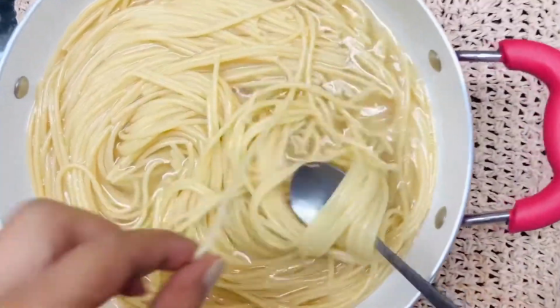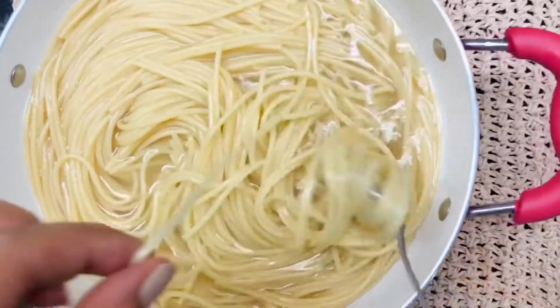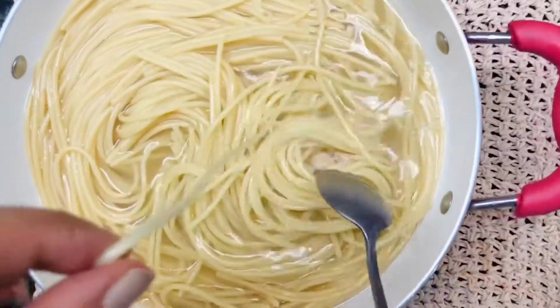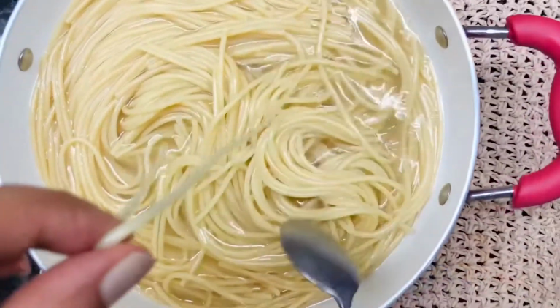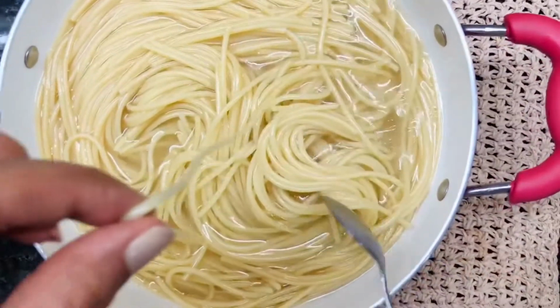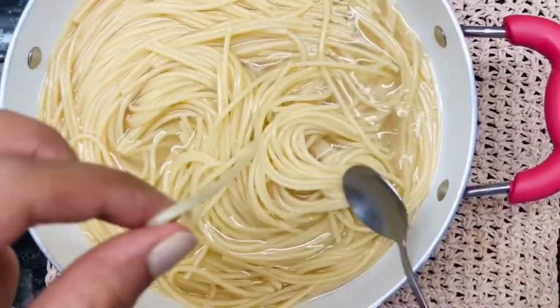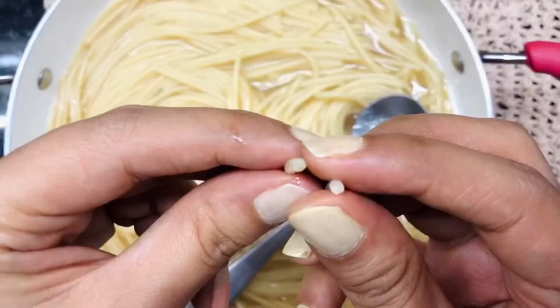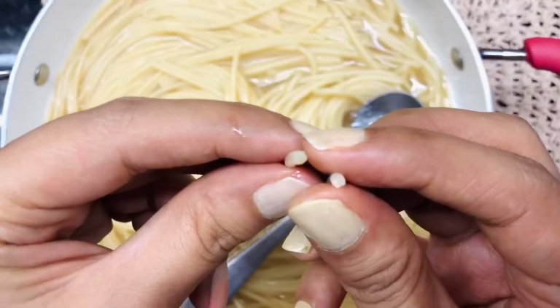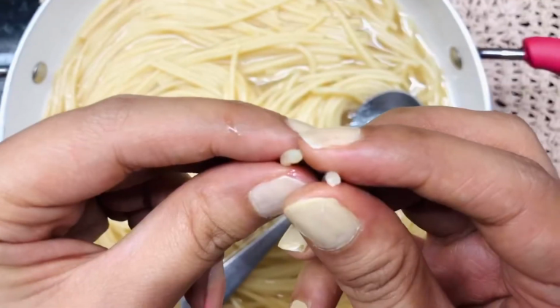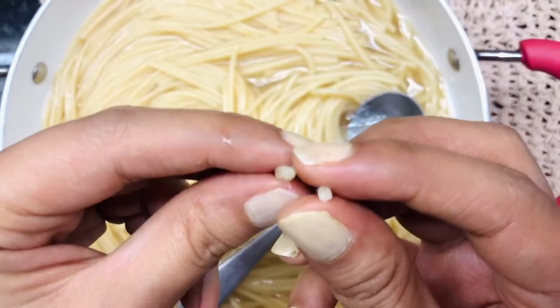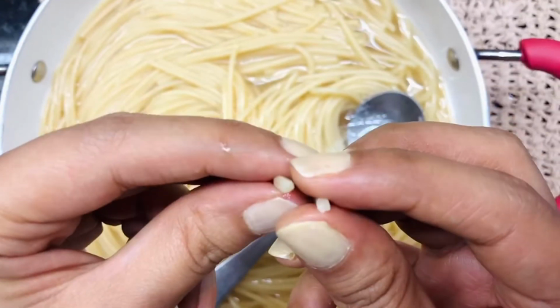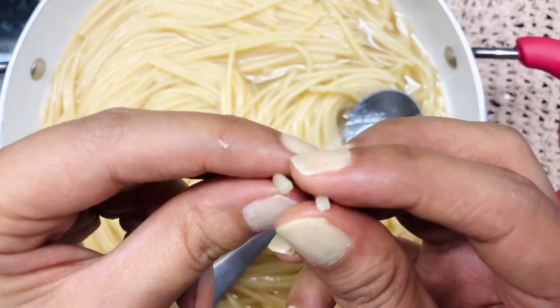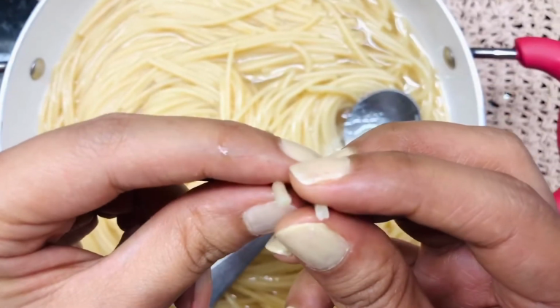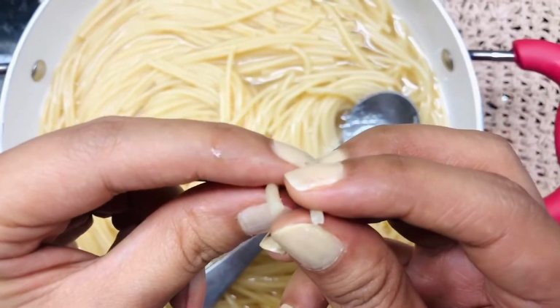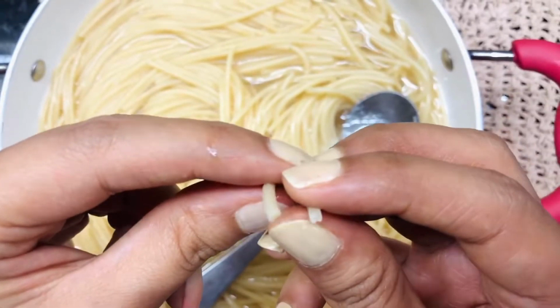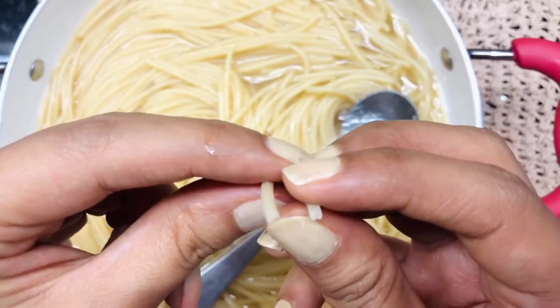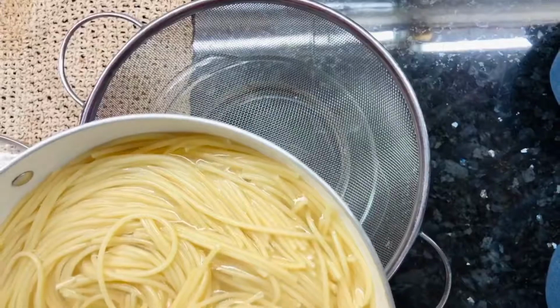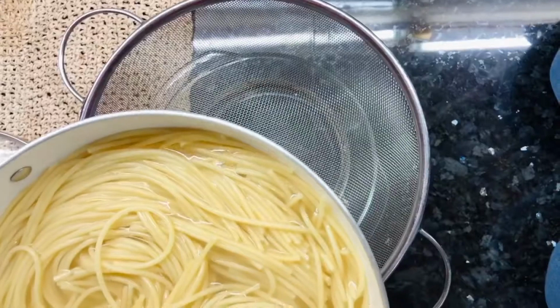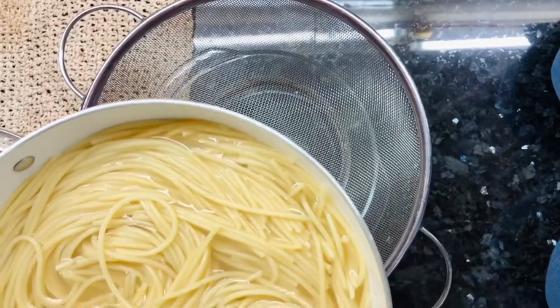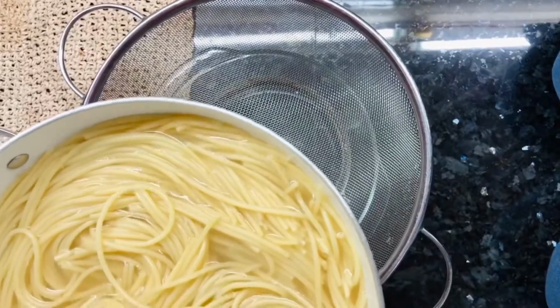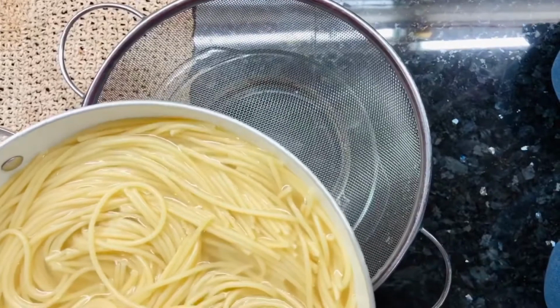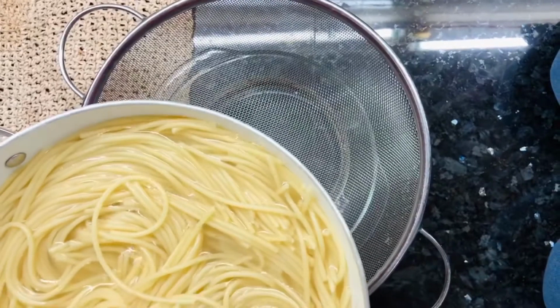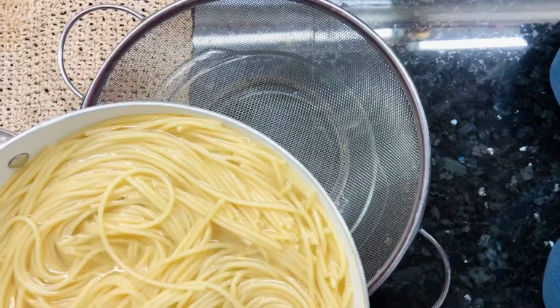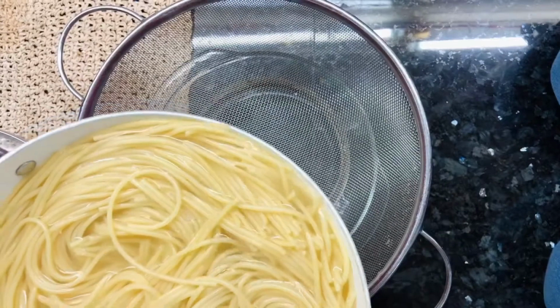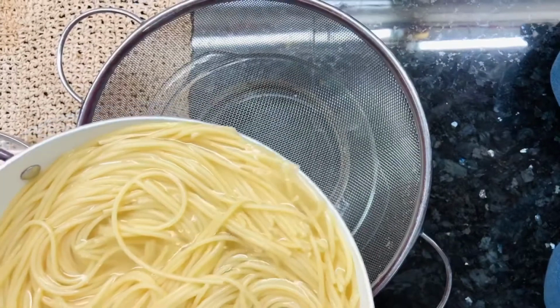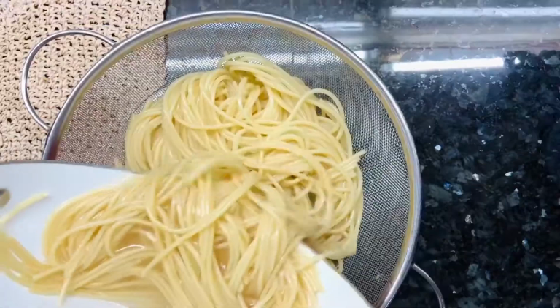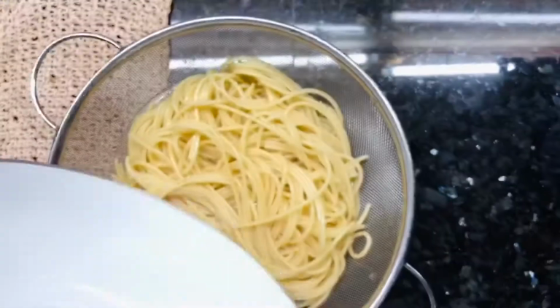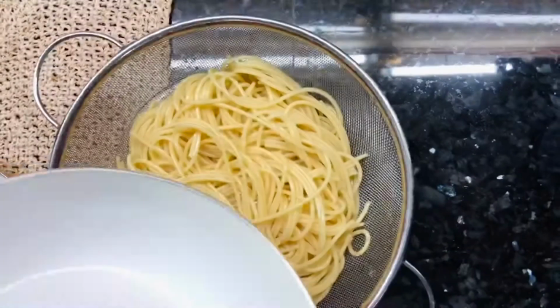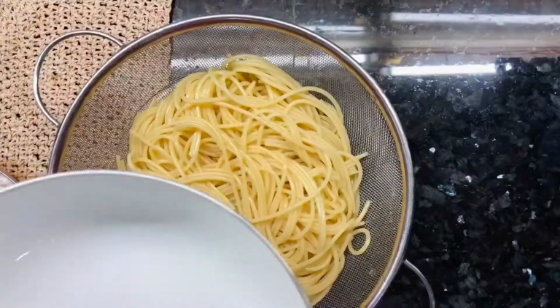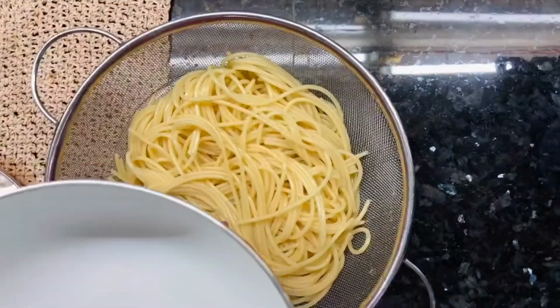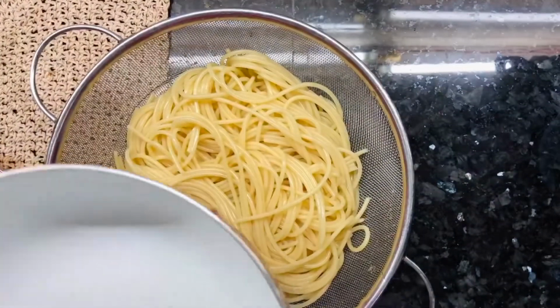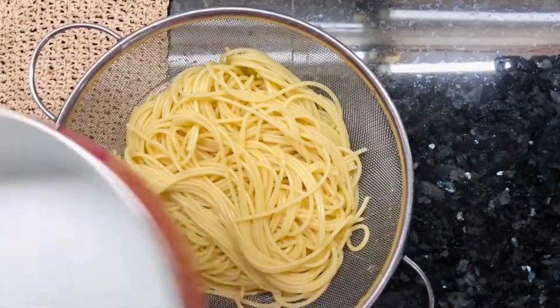And once you open the lid, you're going to get perfectly cooked spaghetti. Now strain it and keep aside.